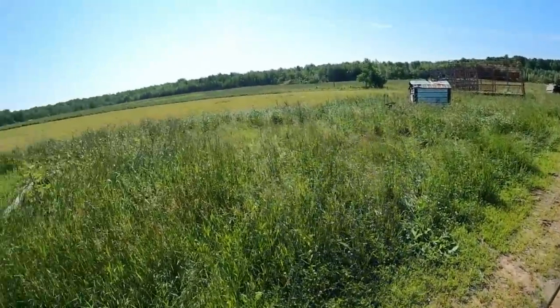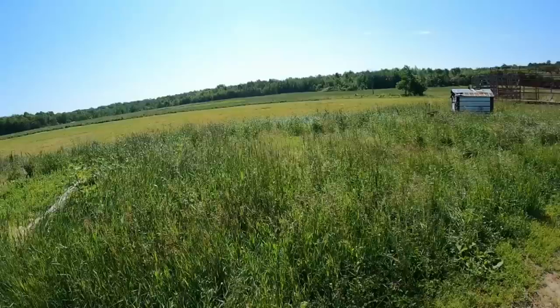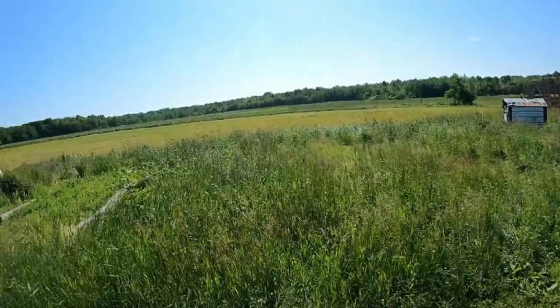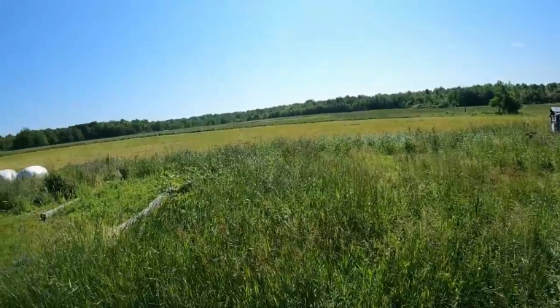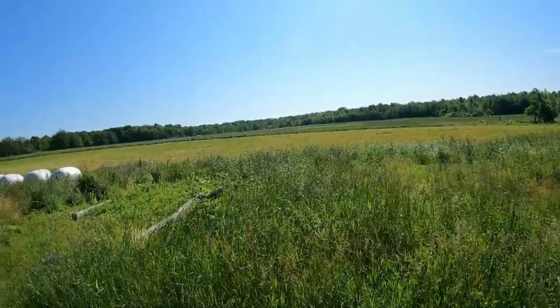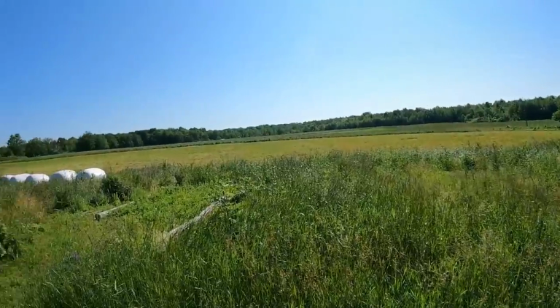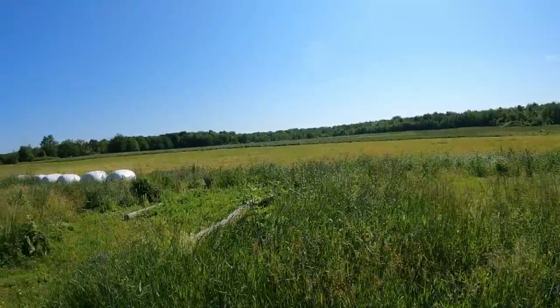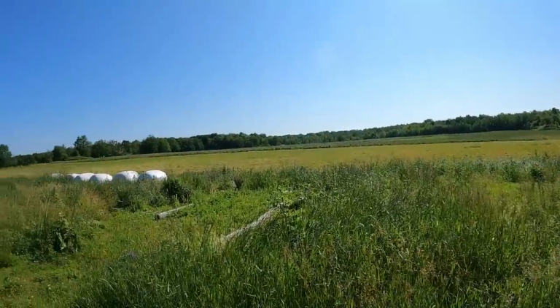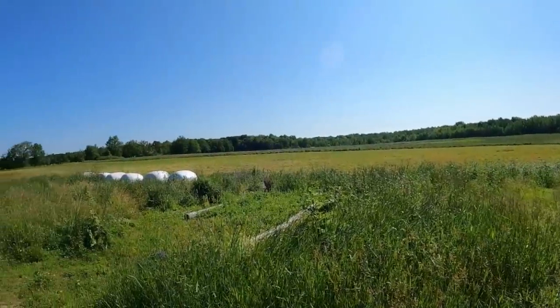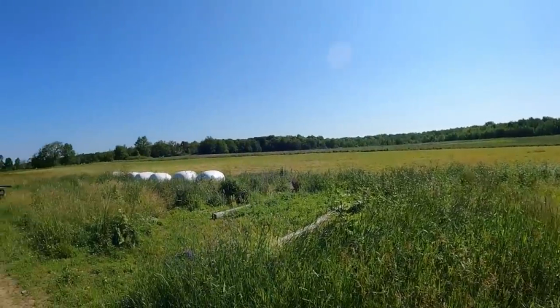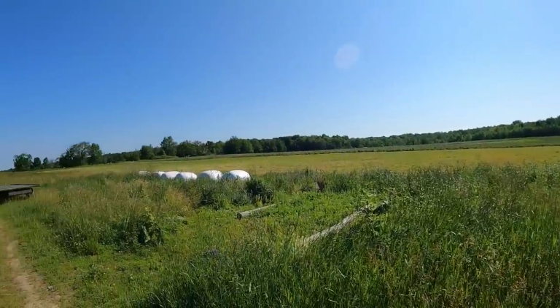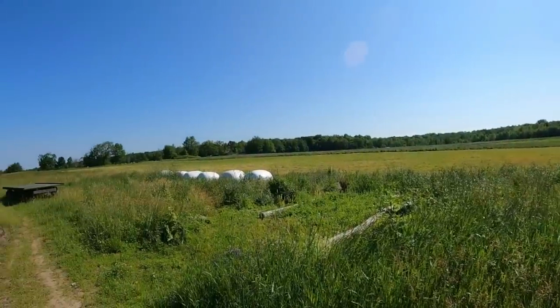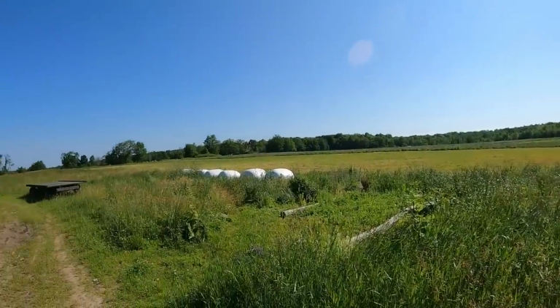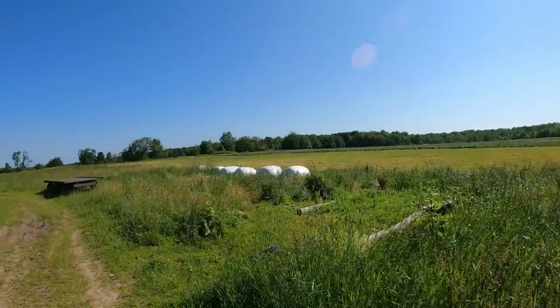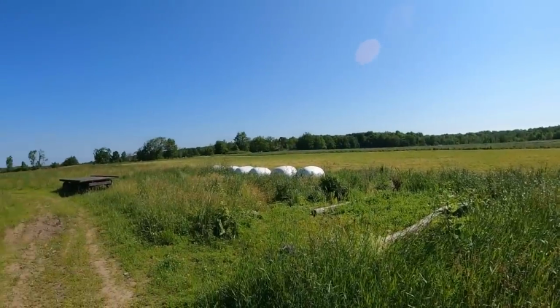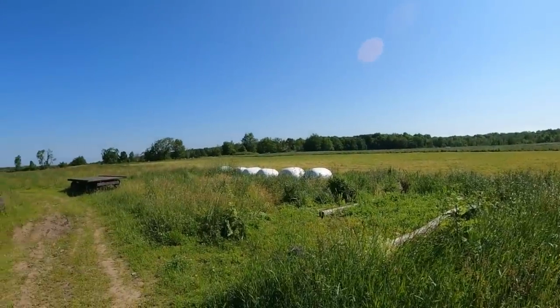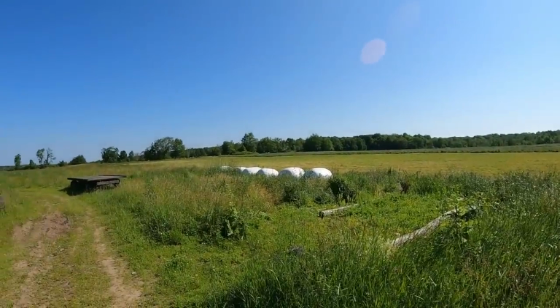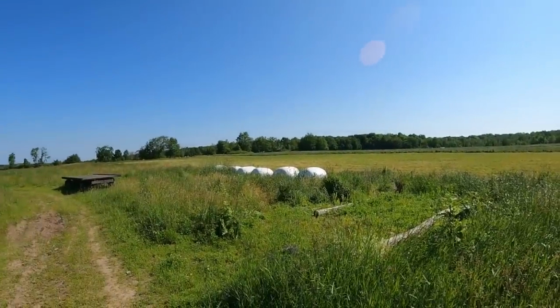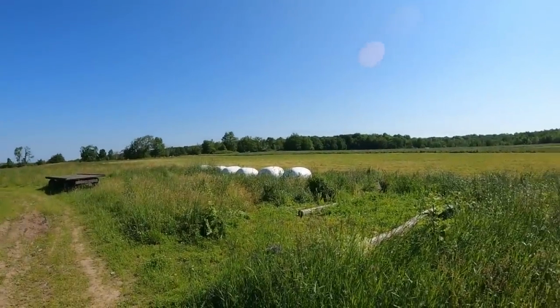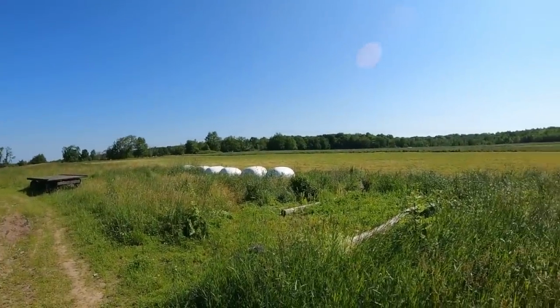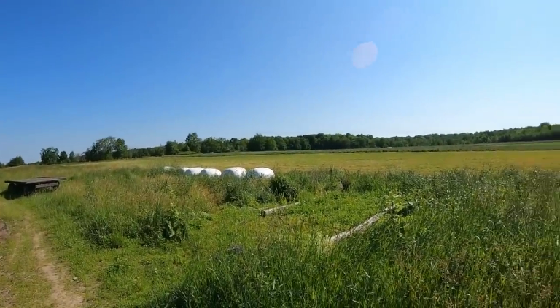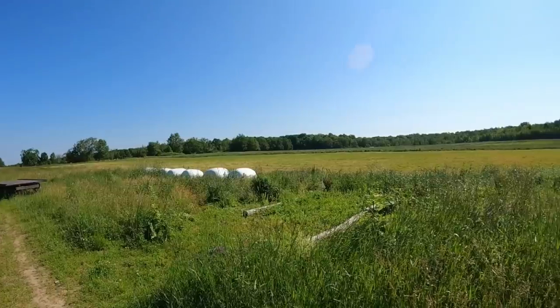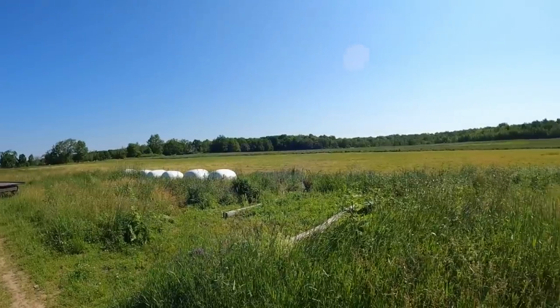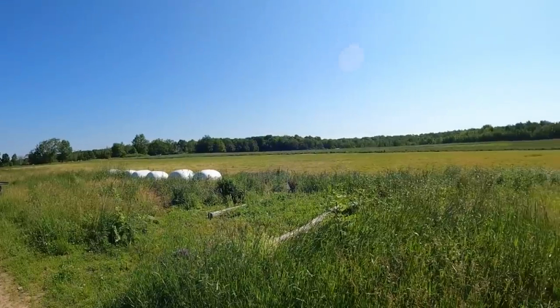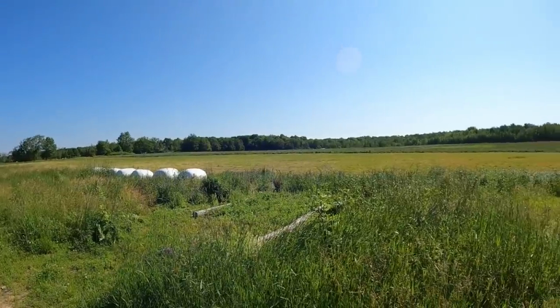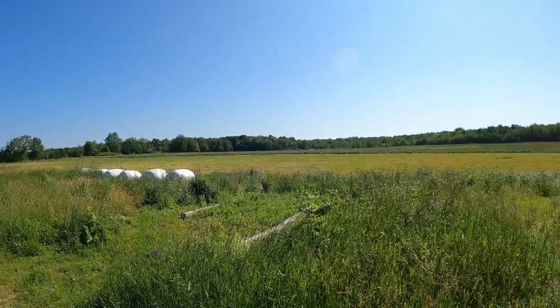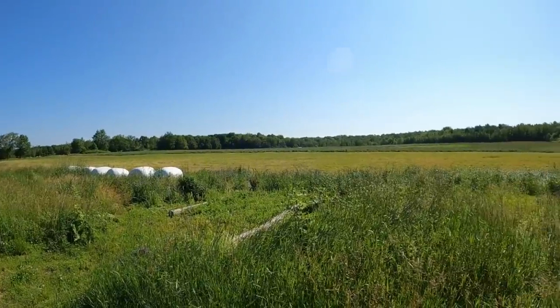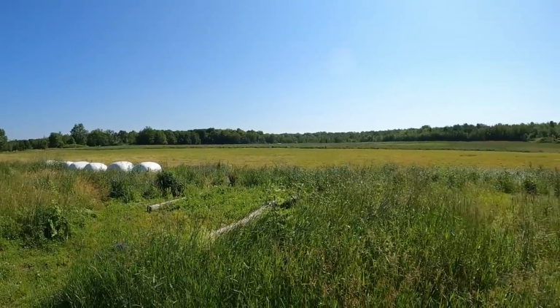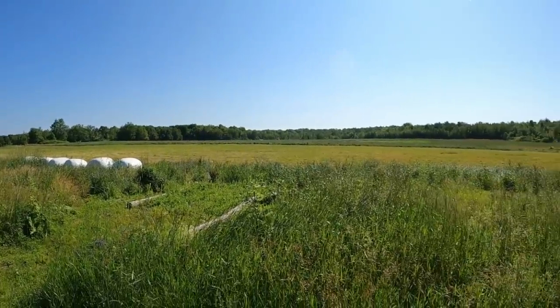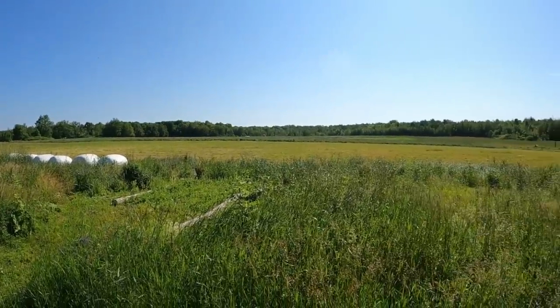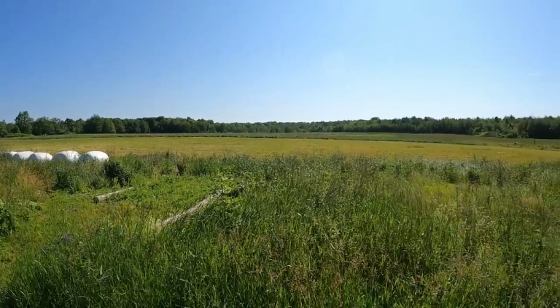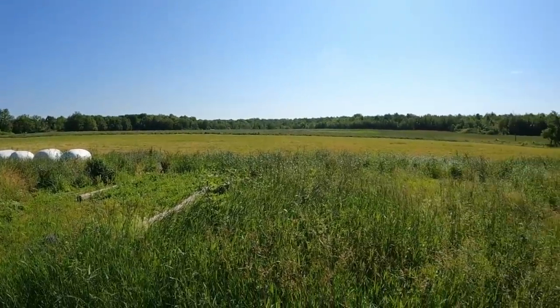As you can see off to our left, the hayfield that I was working on in my last video is finally cleaned up, which is a great sight to see.